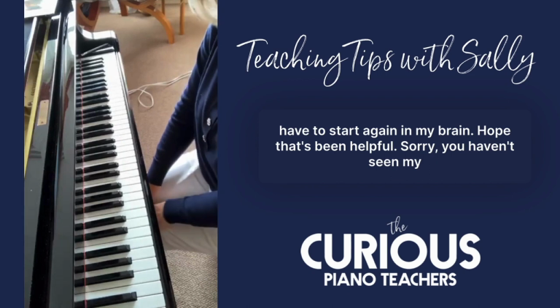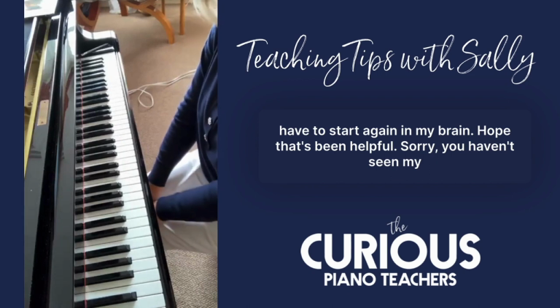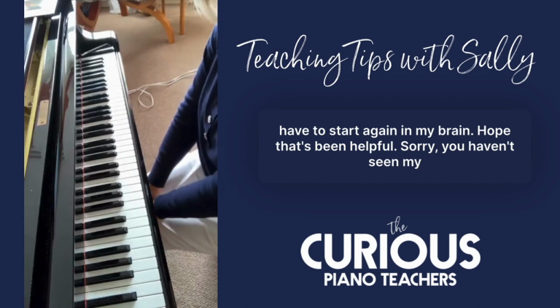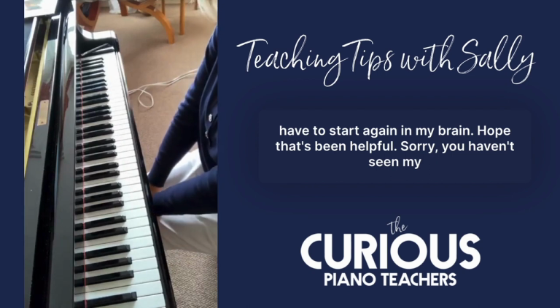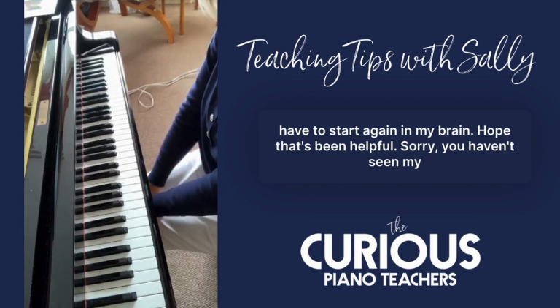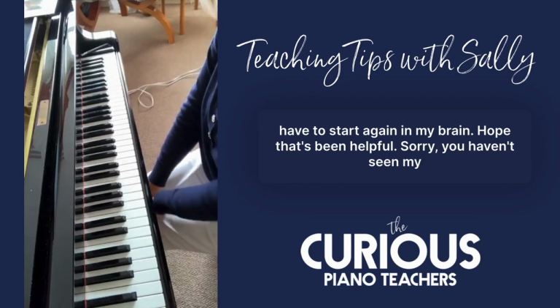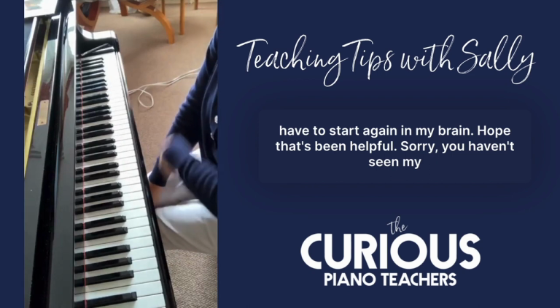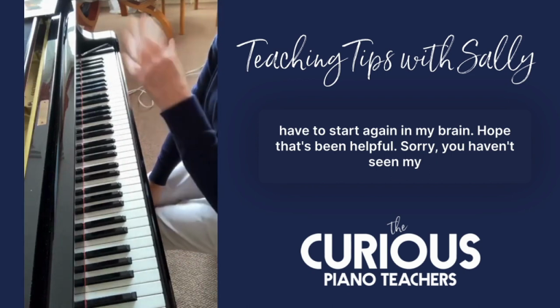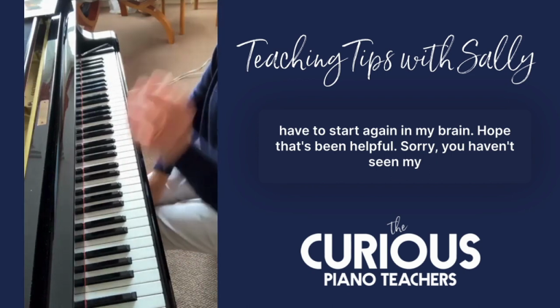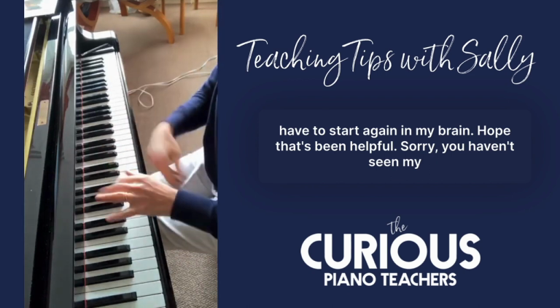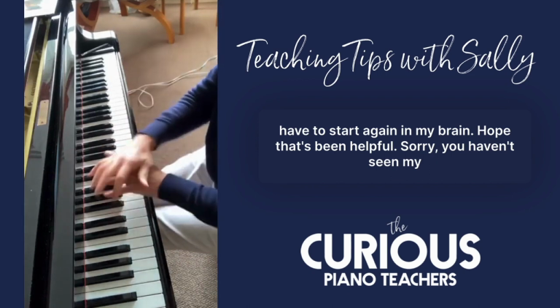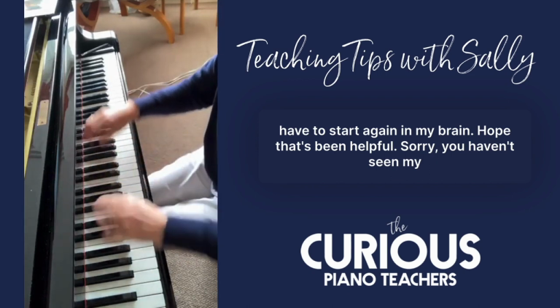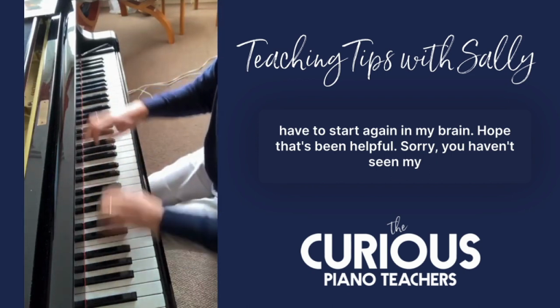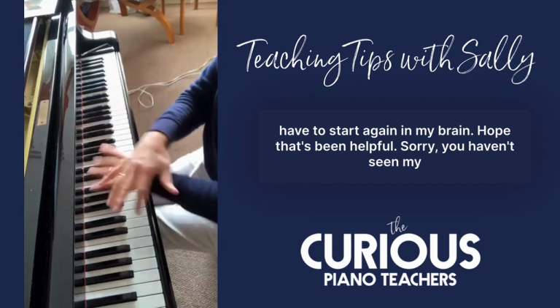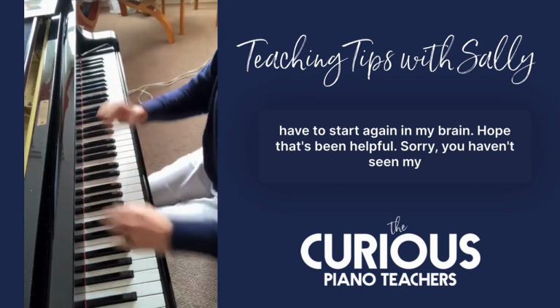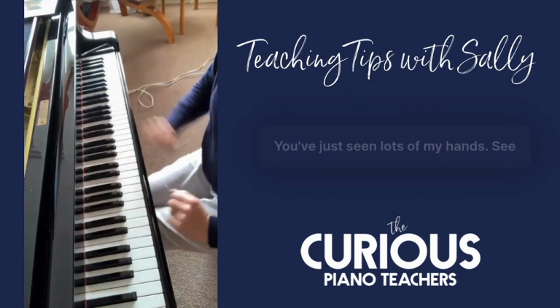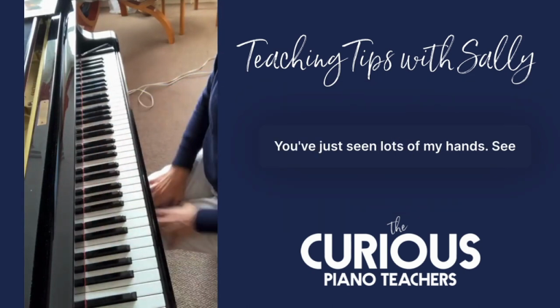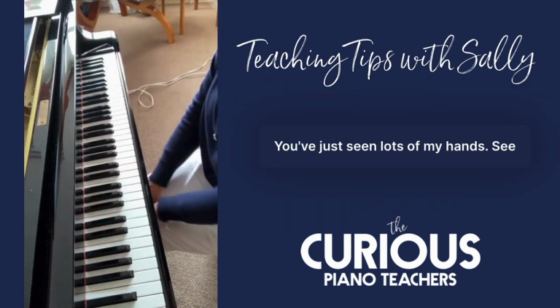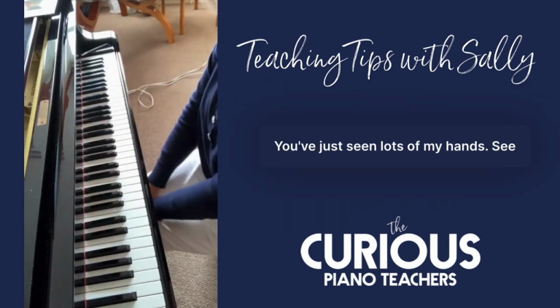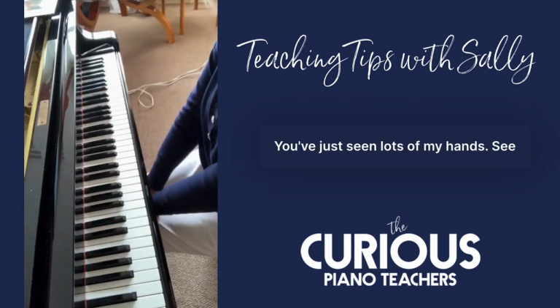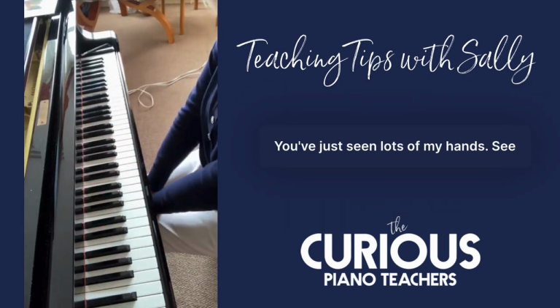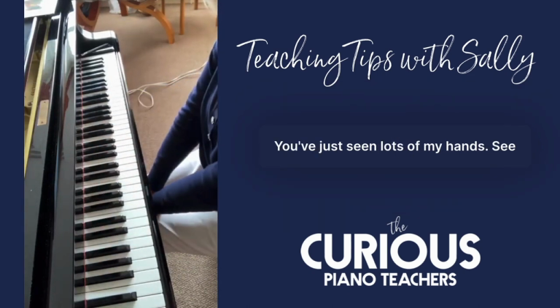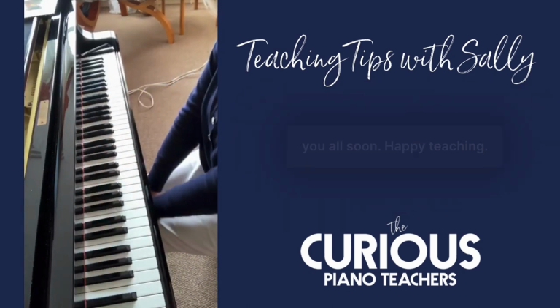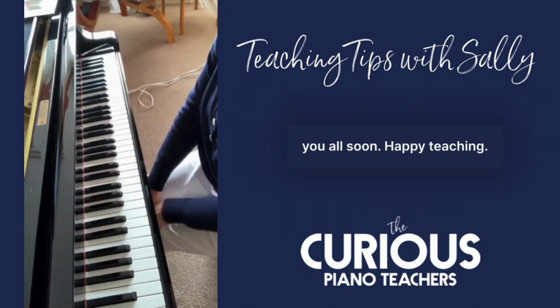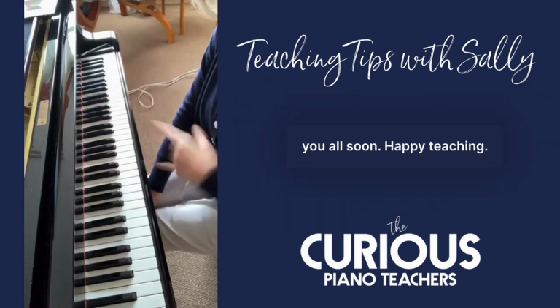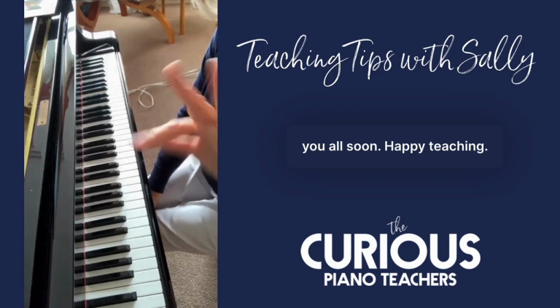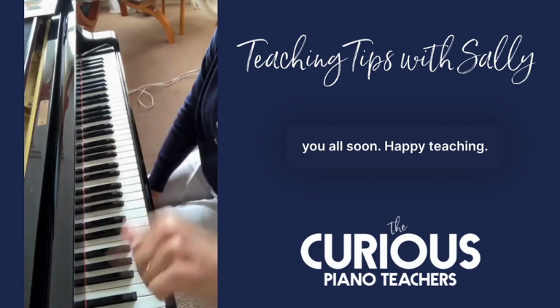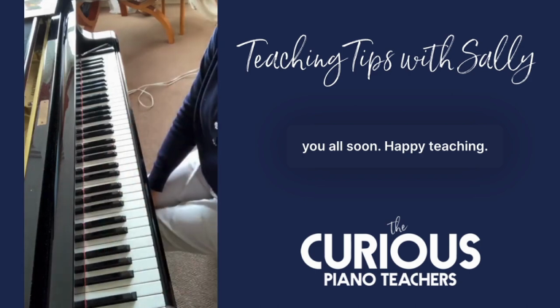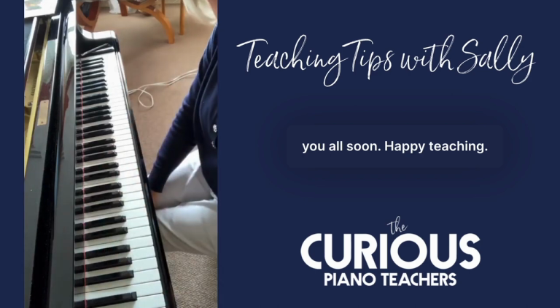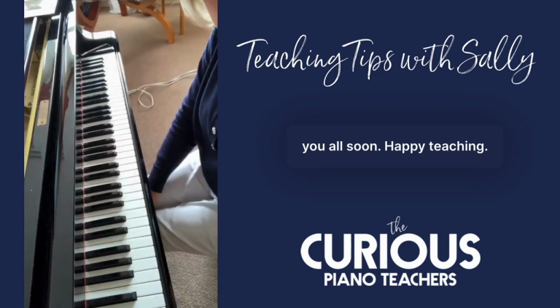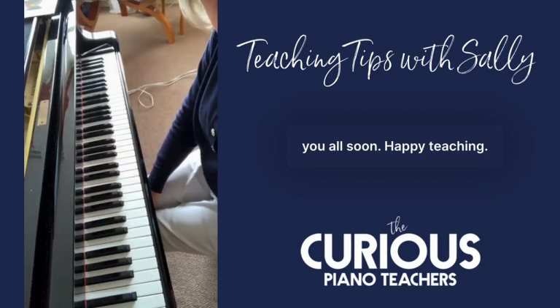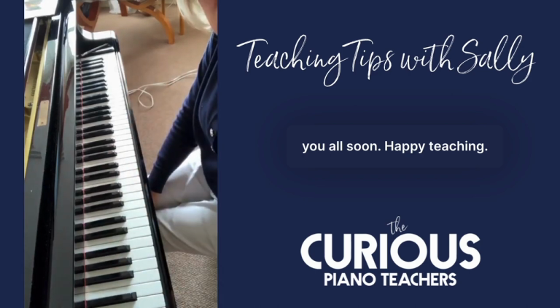I hope that's been helpful. You haven't seen my face — you've just seen lots of my hands! See you all soon. Happy teaching.